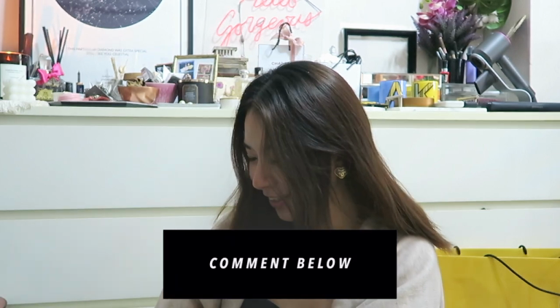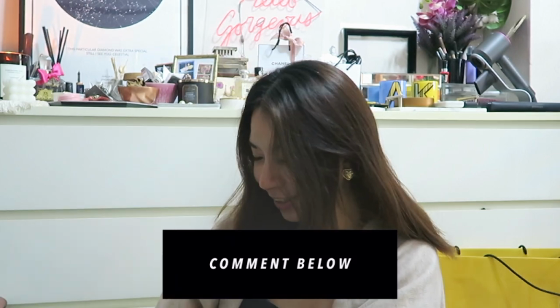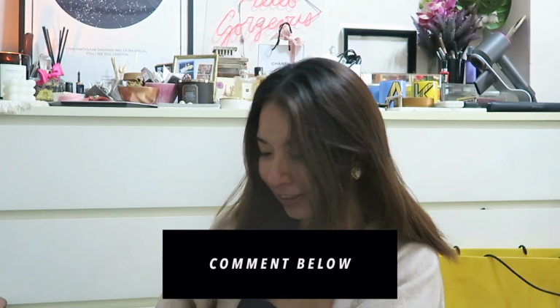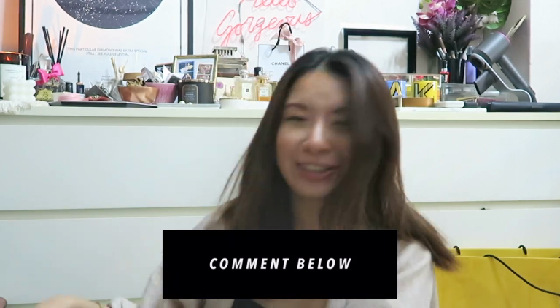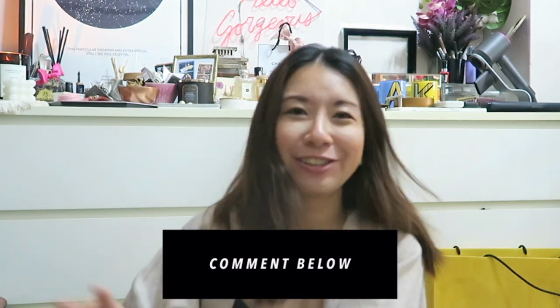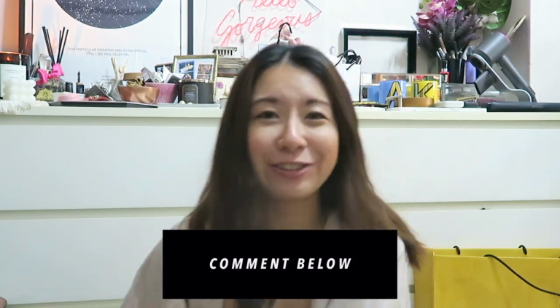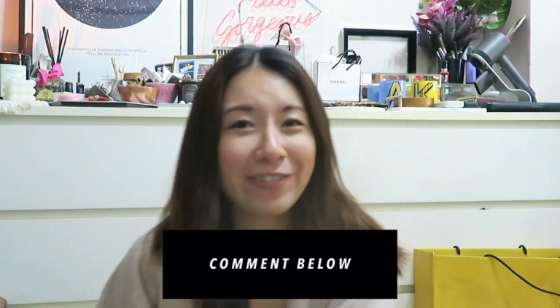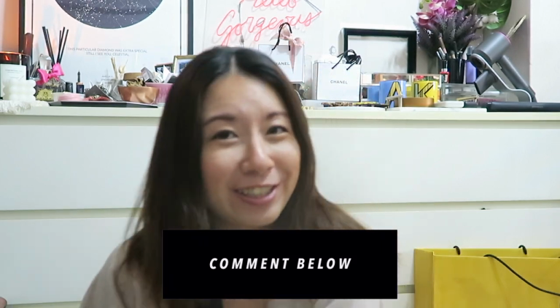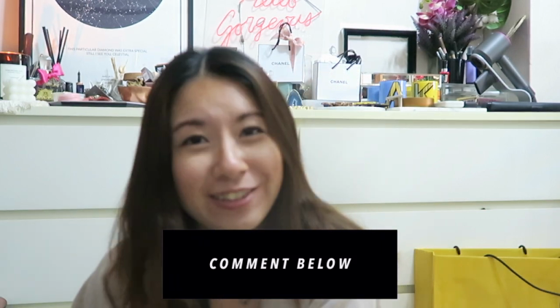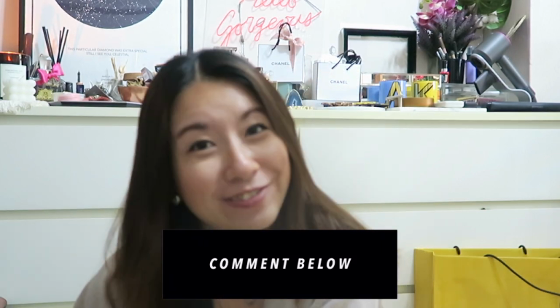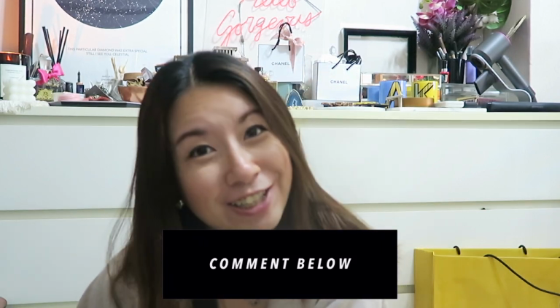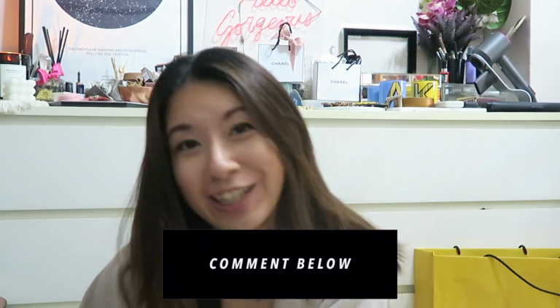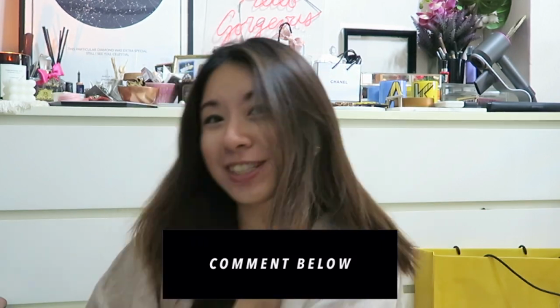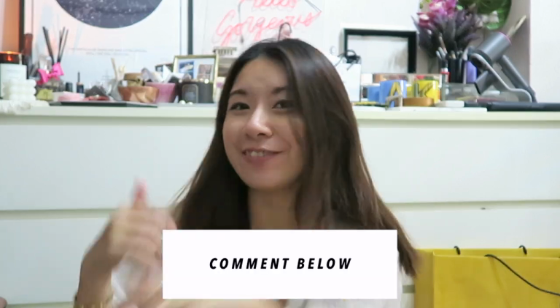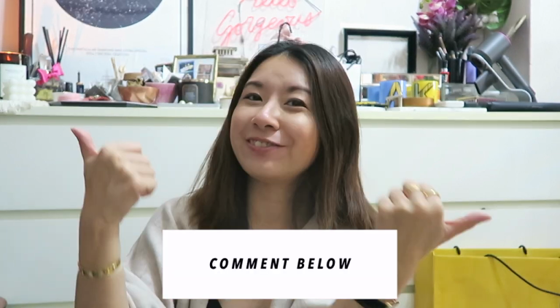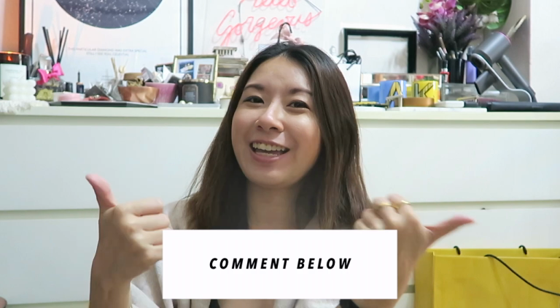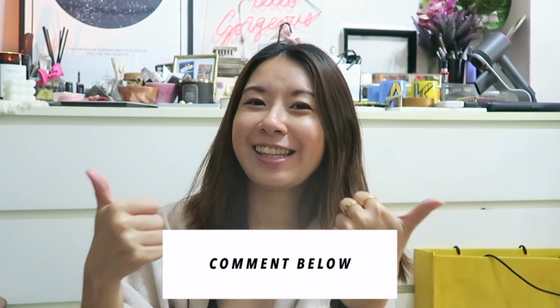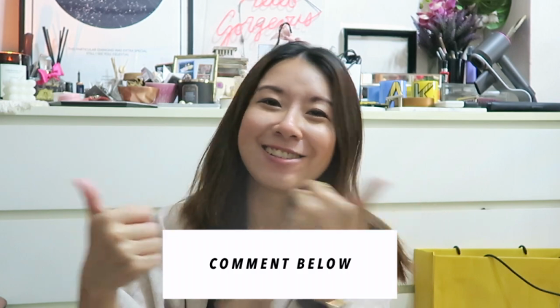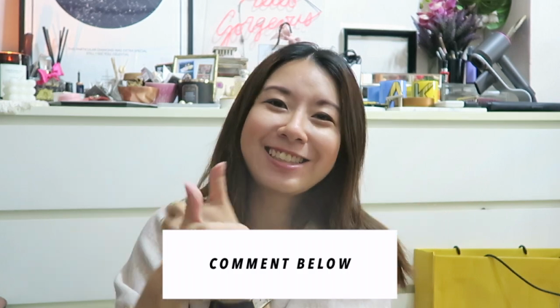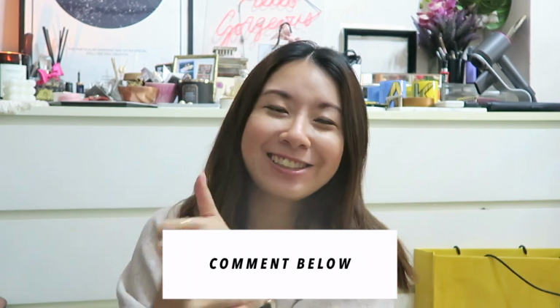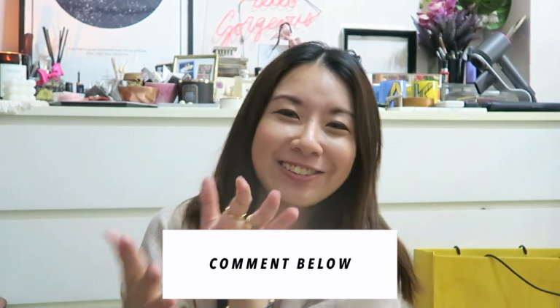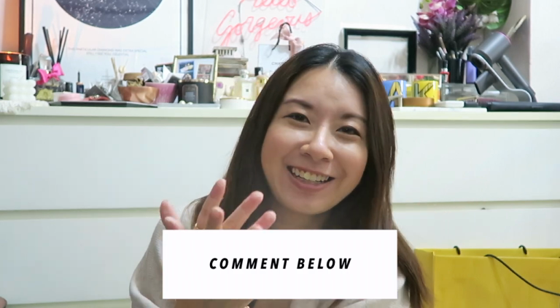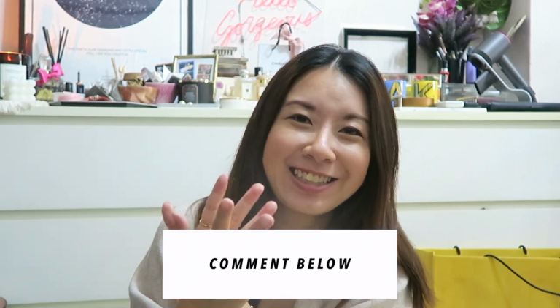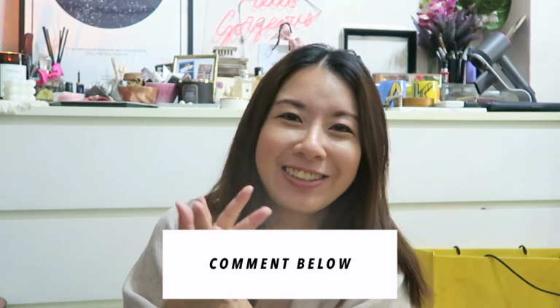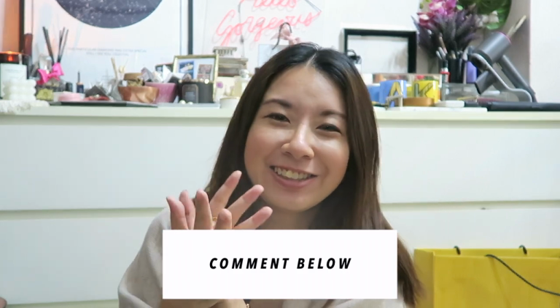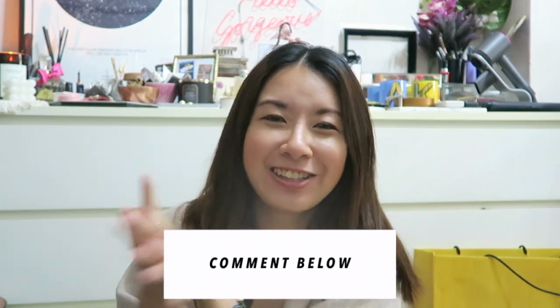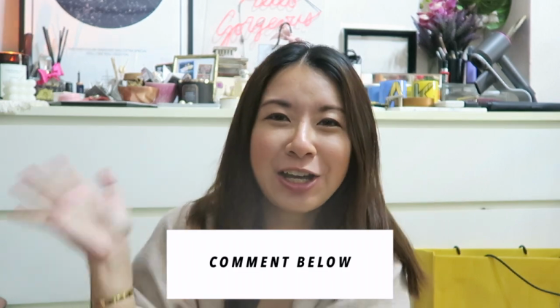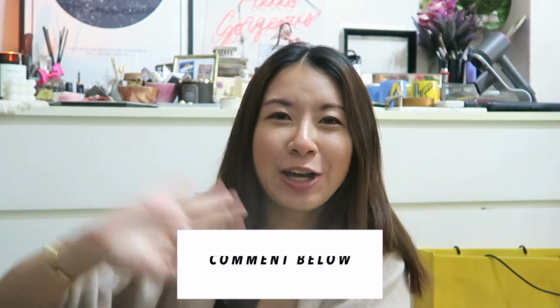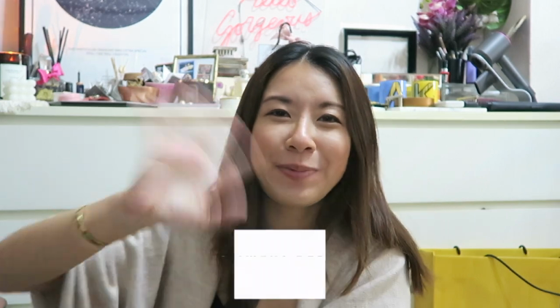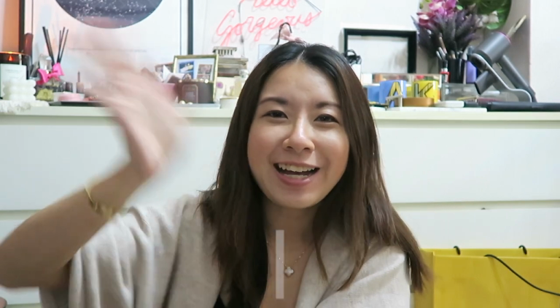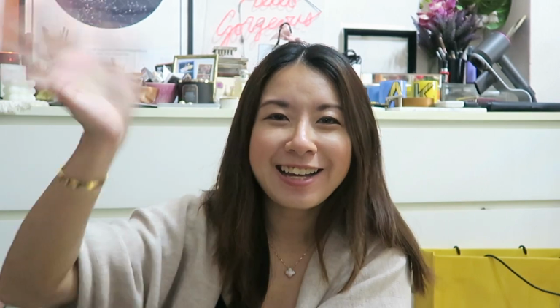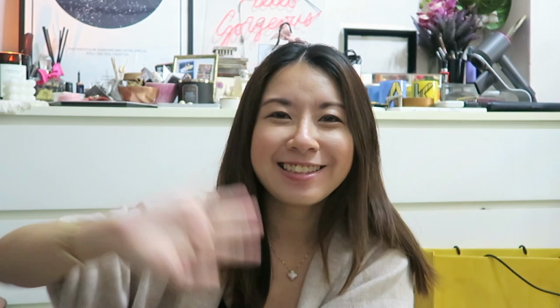If you liked this video, do remember to give it a thumbs up and I'll see you in my next video. Bye guys!